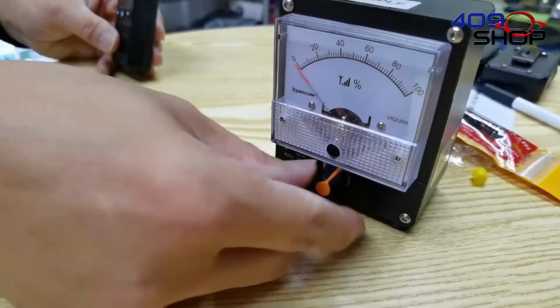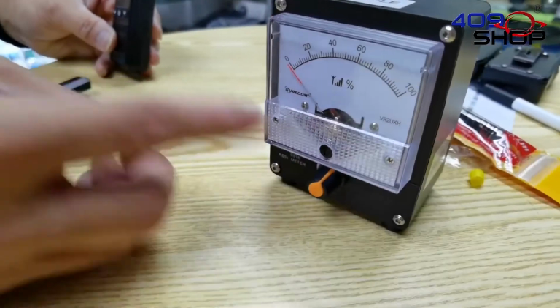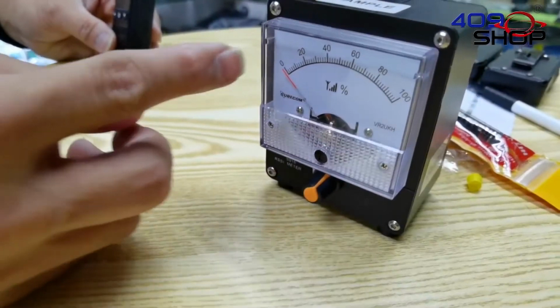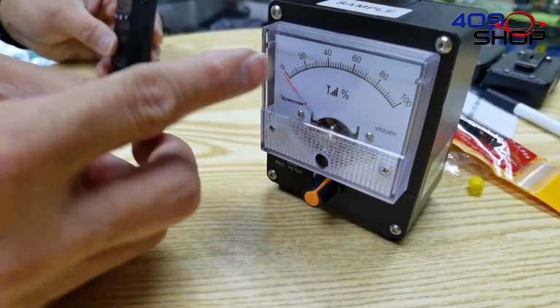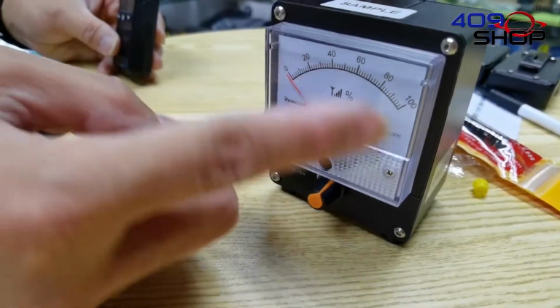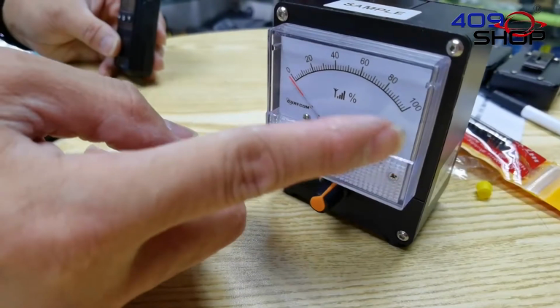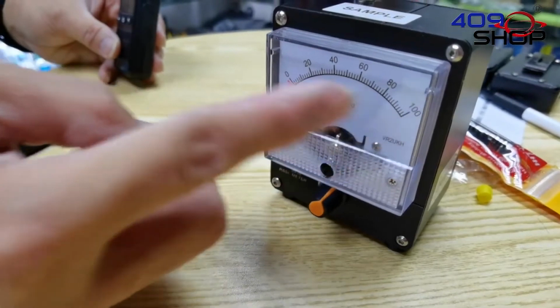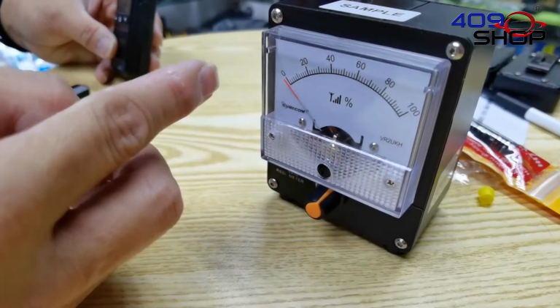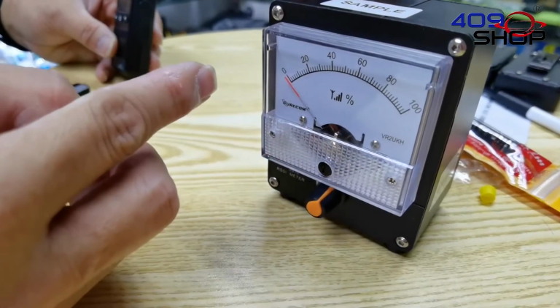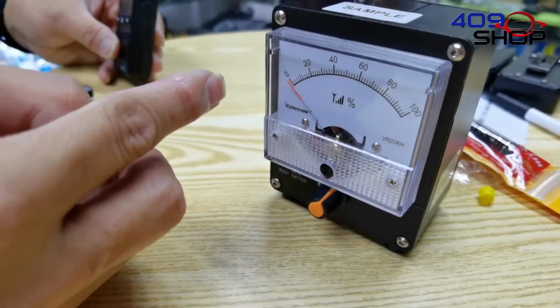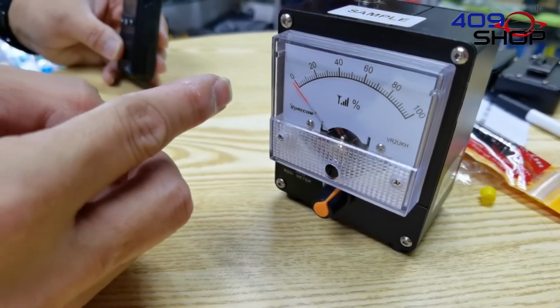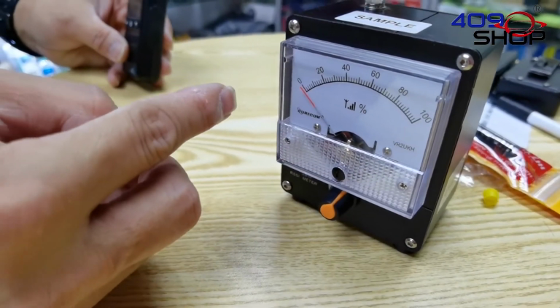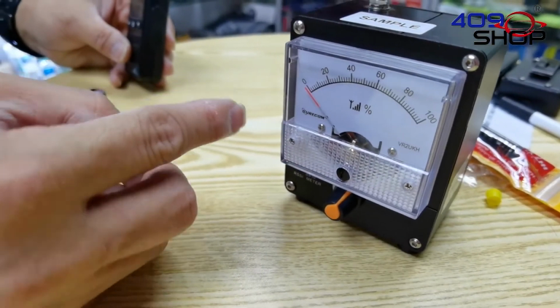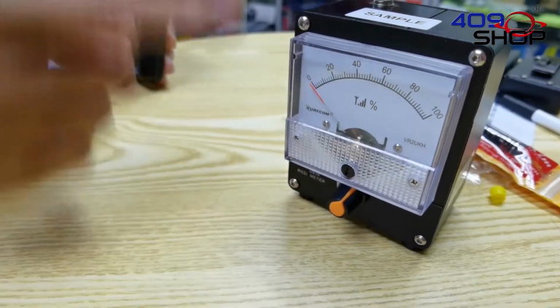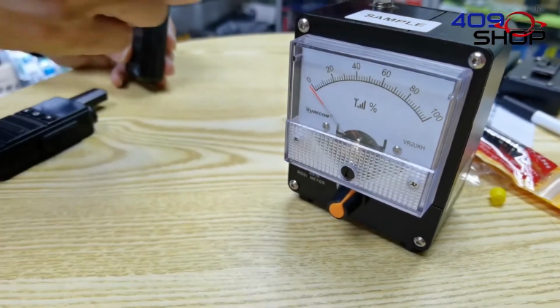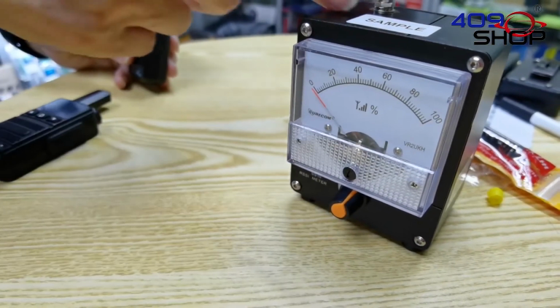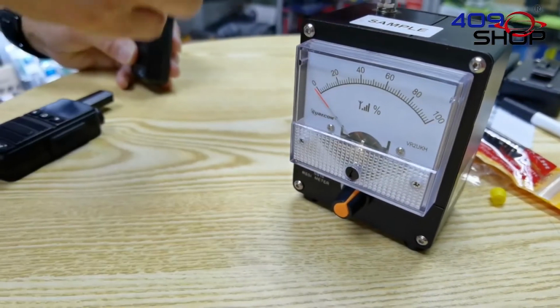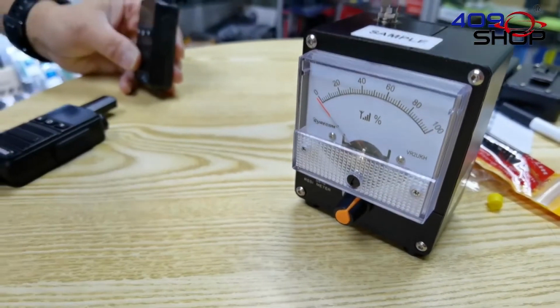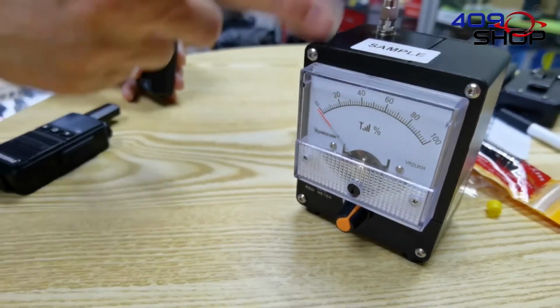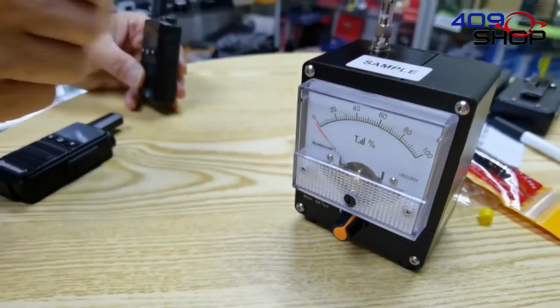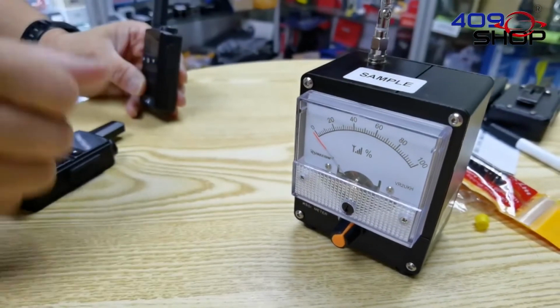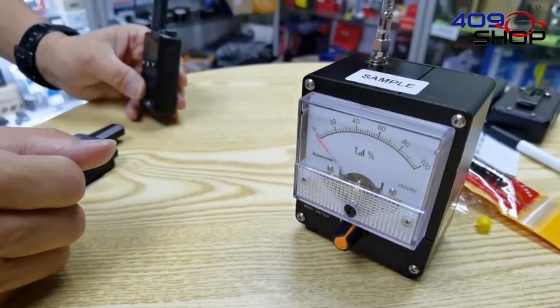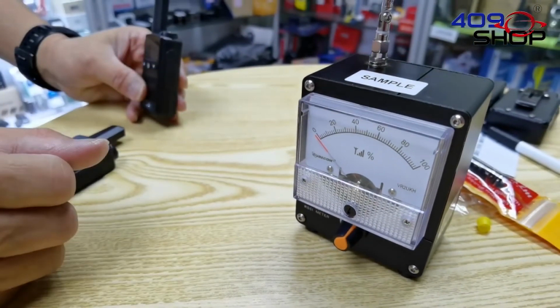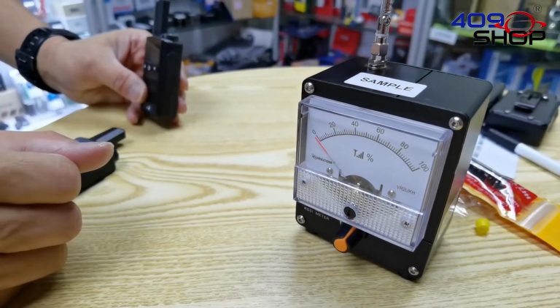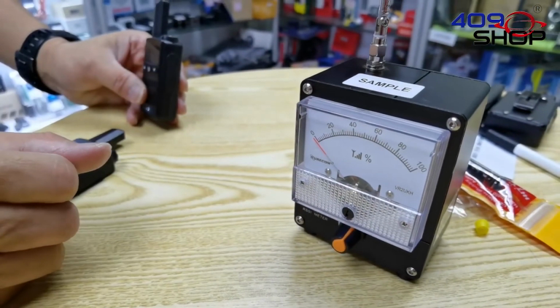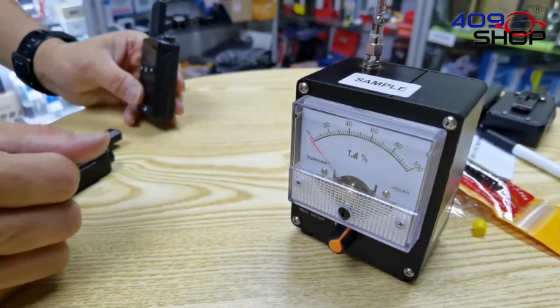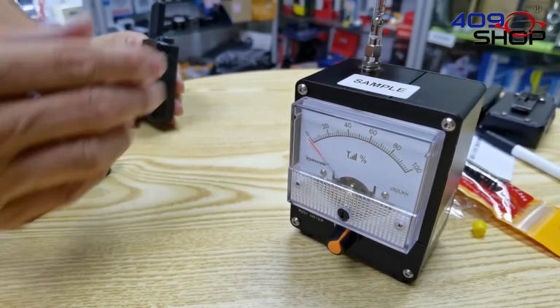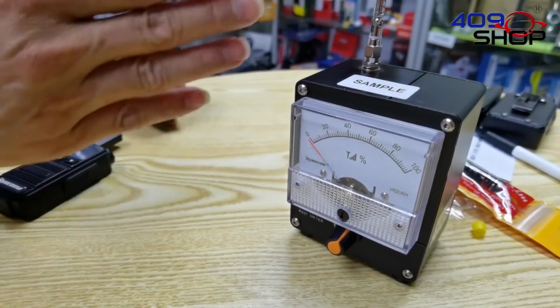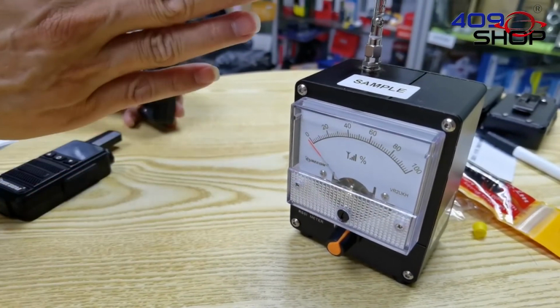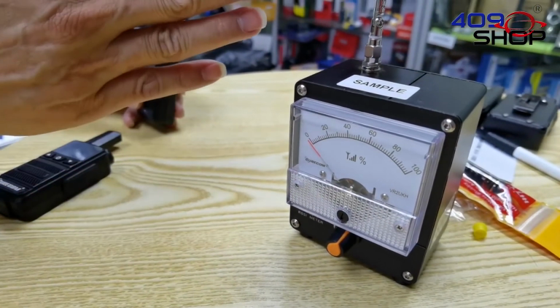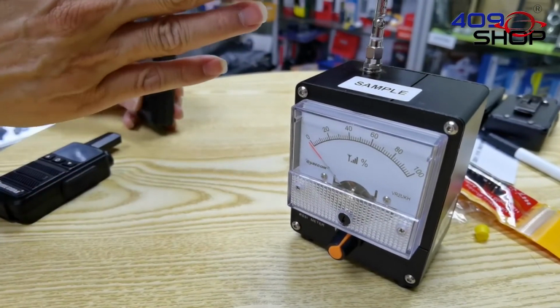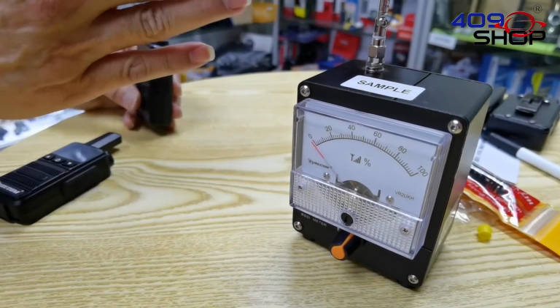Just a reminder that this meter is only for a quick check of the strength of the transmission. There are more circumstances you may have to consider if you're doing more precise testing.